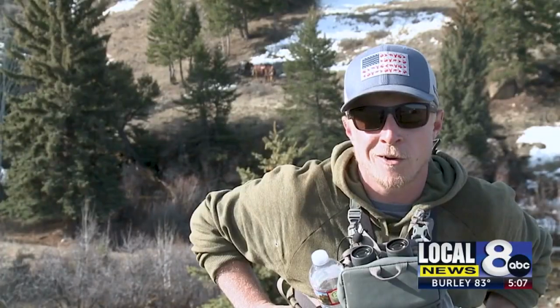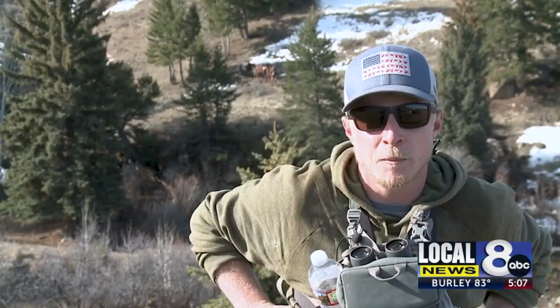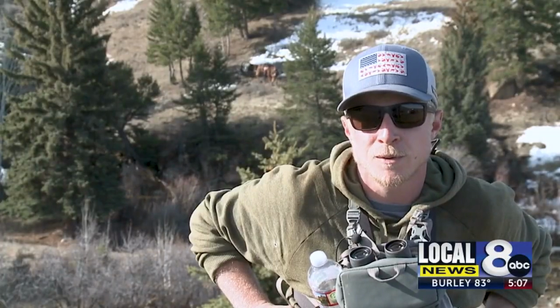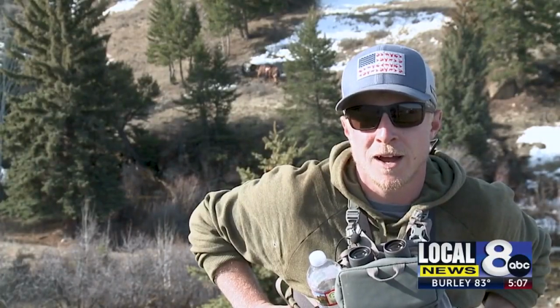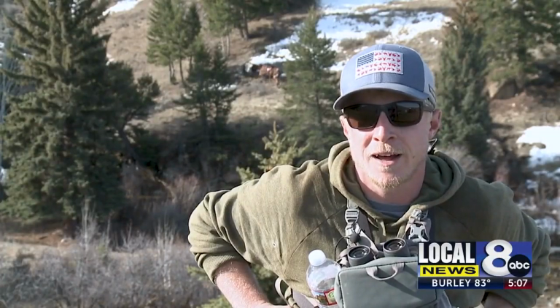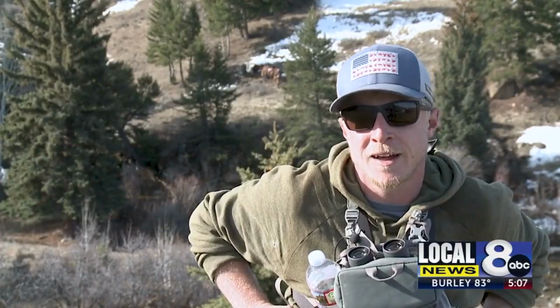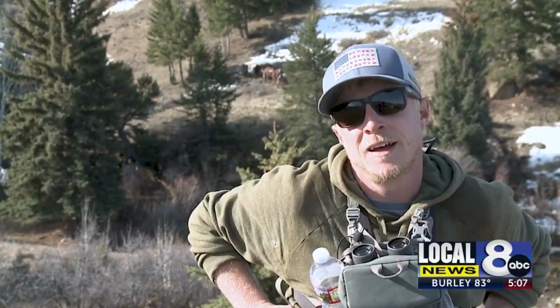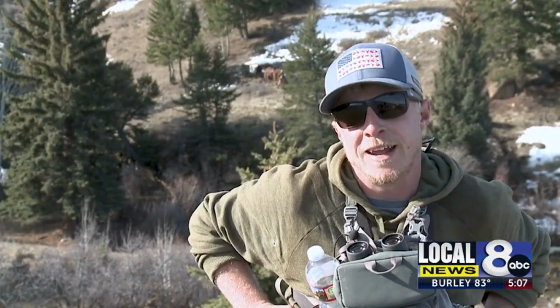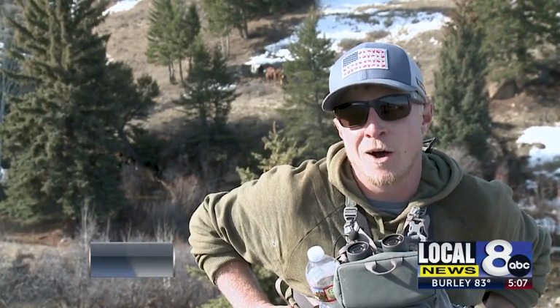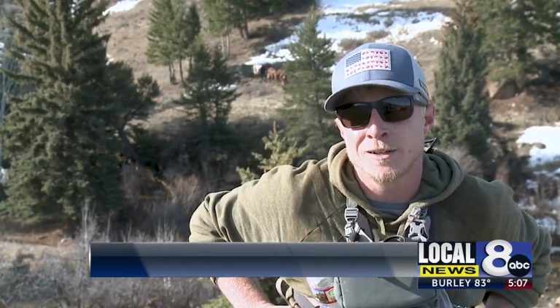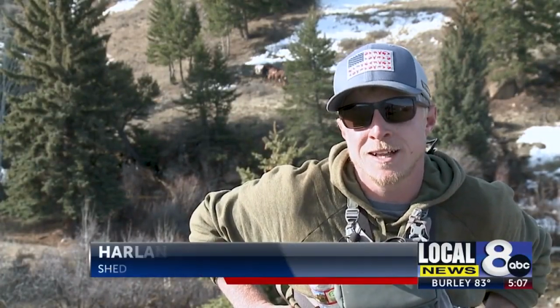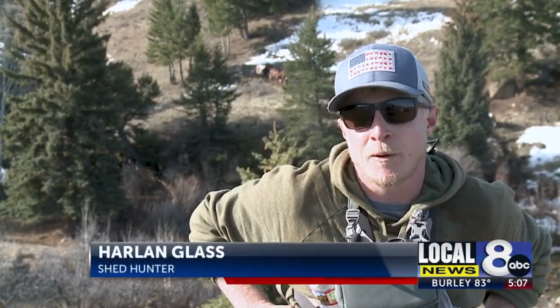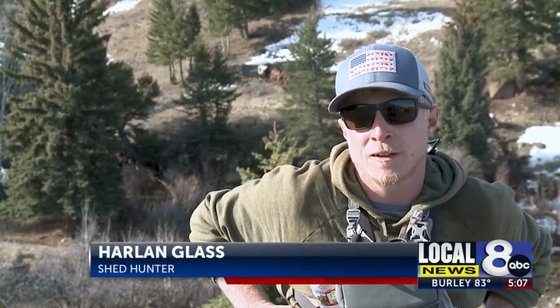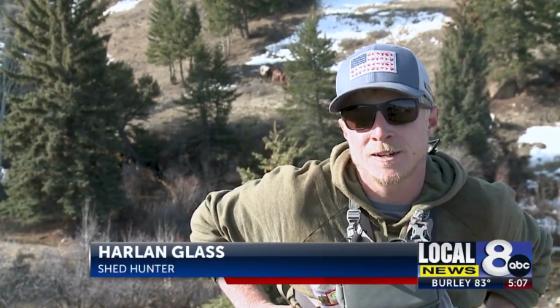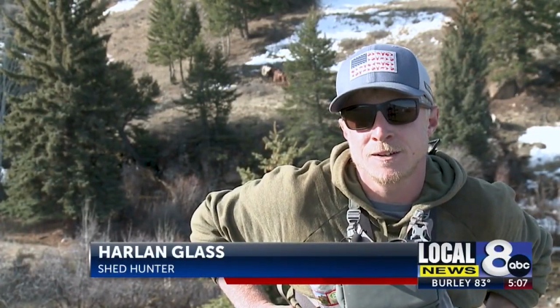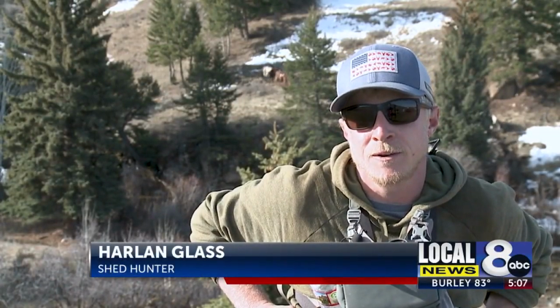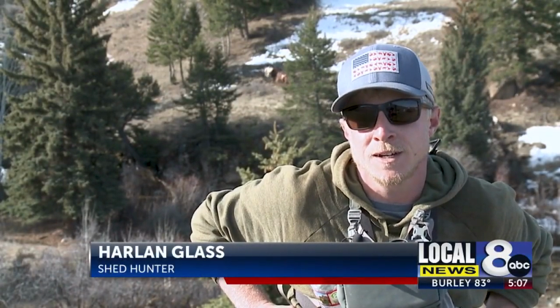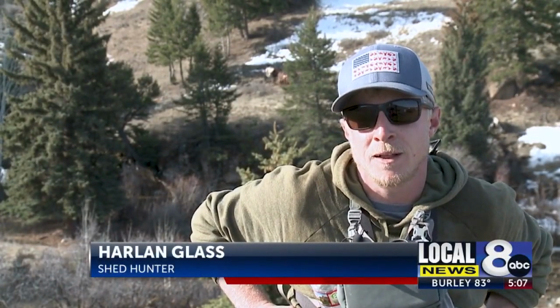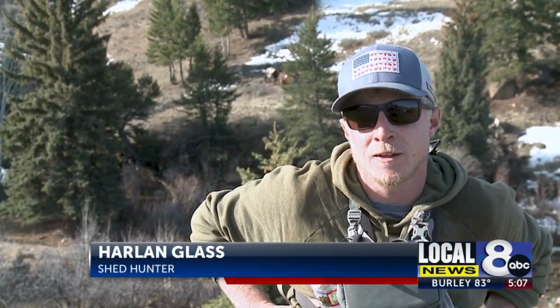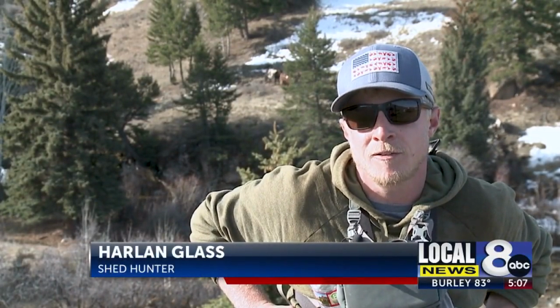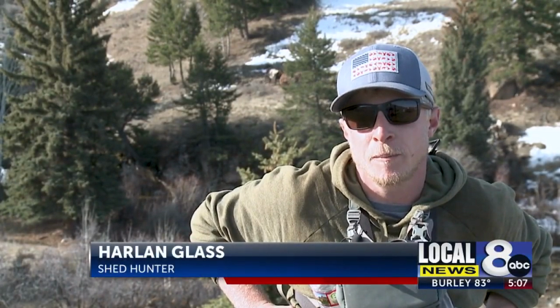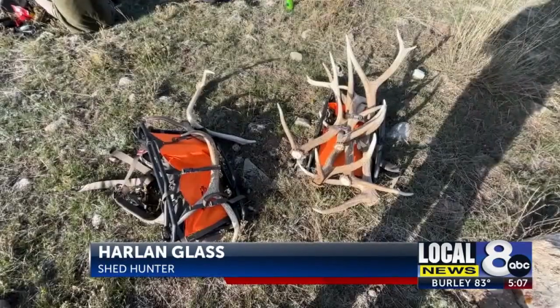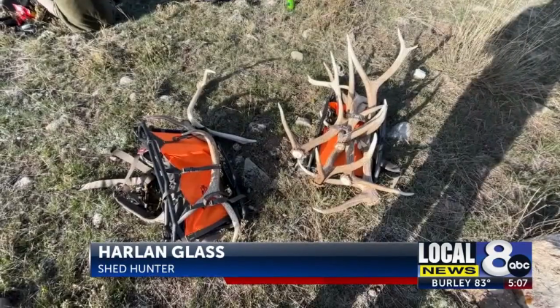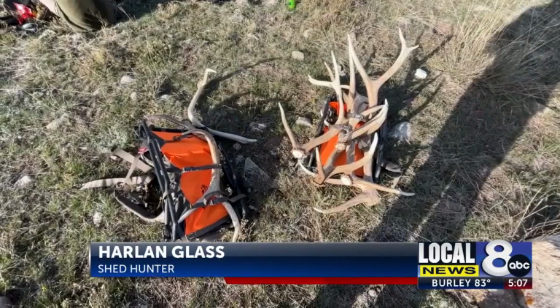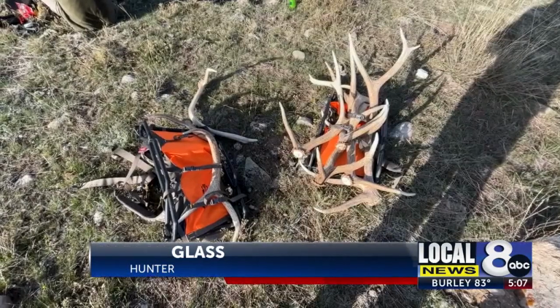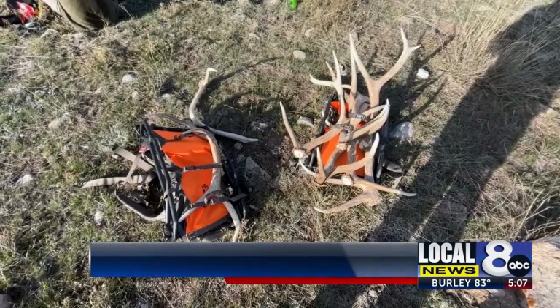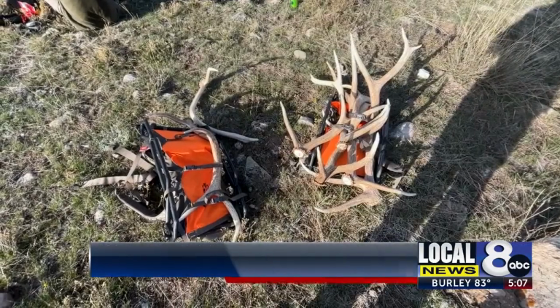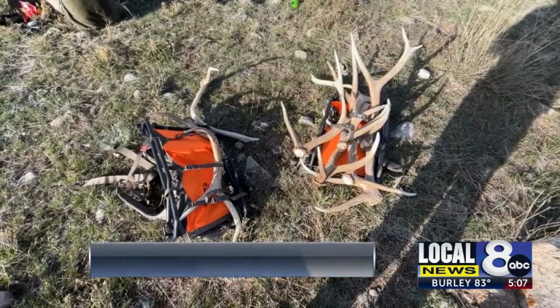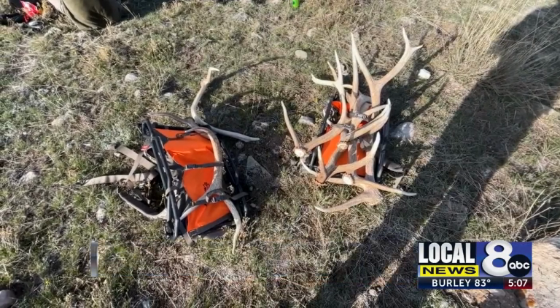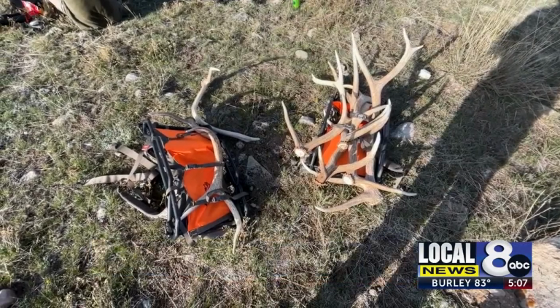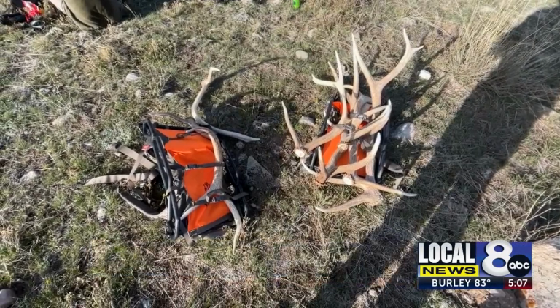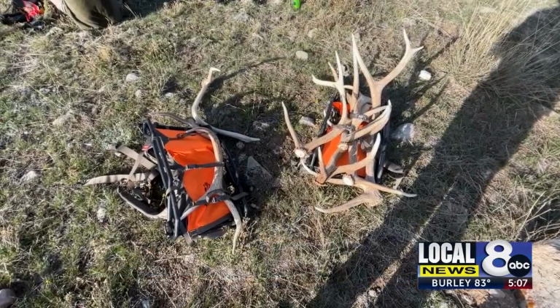The elk numbers were kind of down outside the park this year, so we knew it was going to be a little tougher. But we did okay — we got a couple.